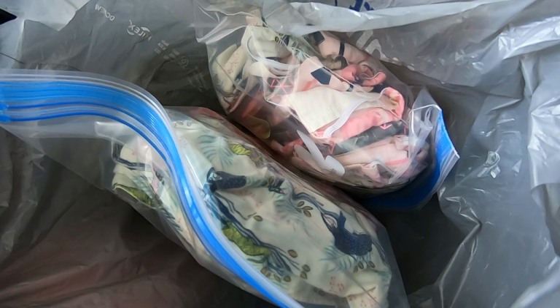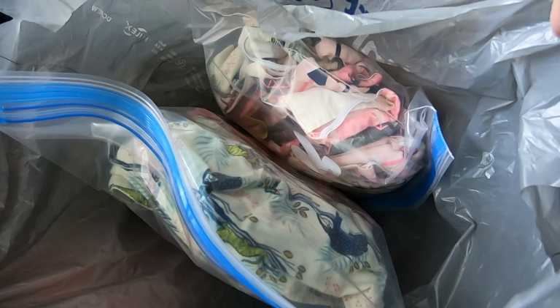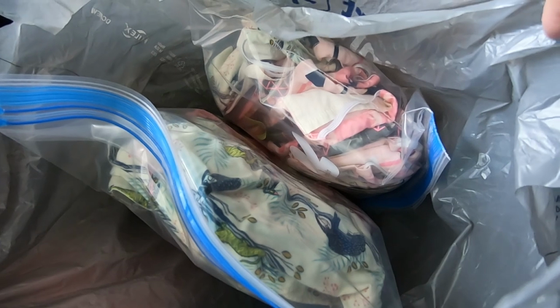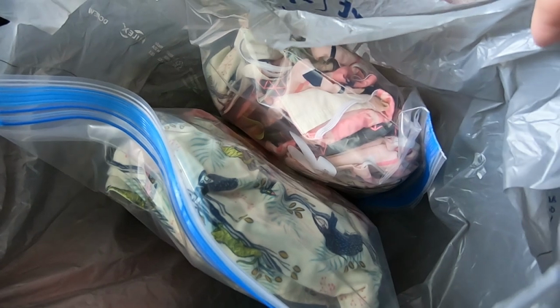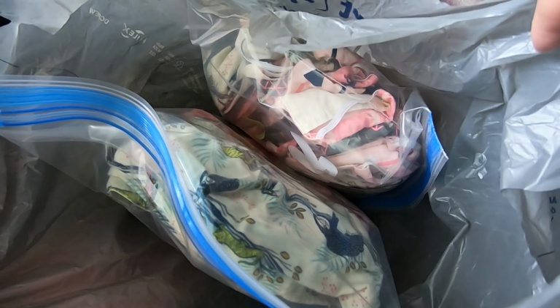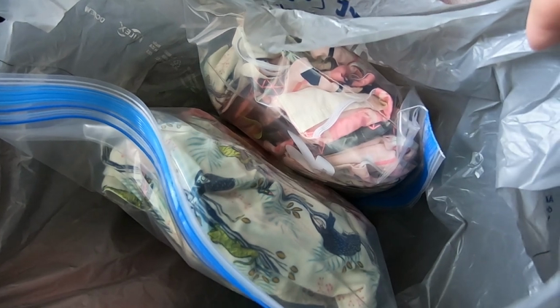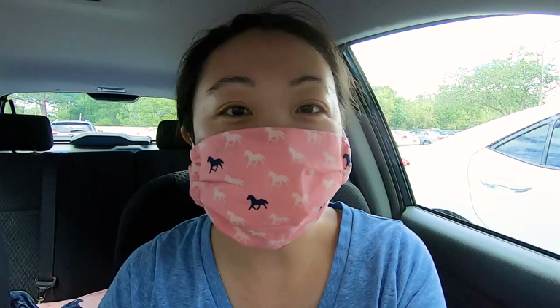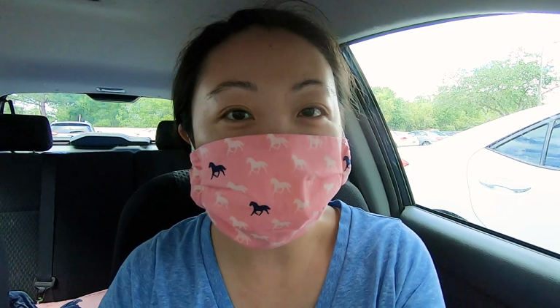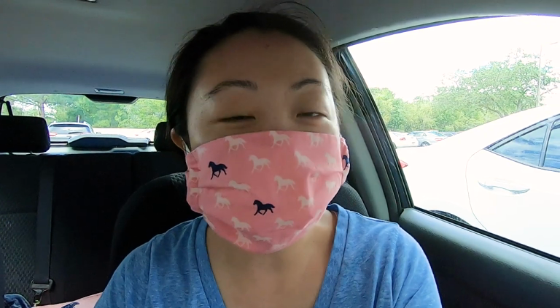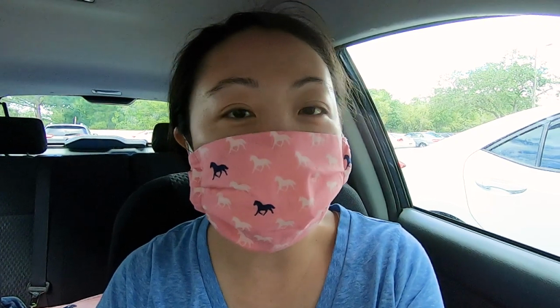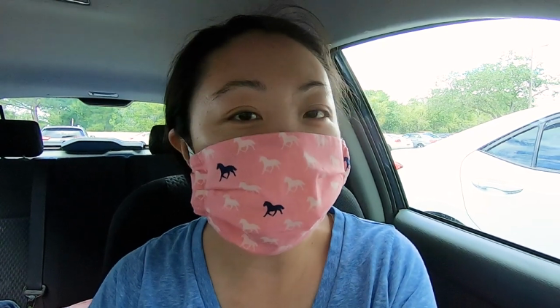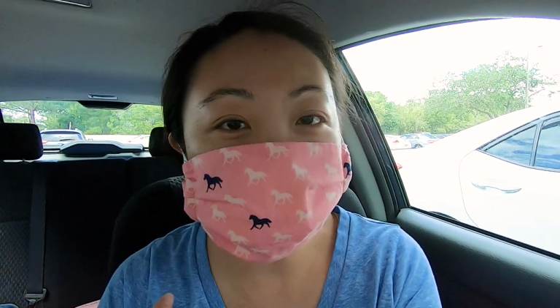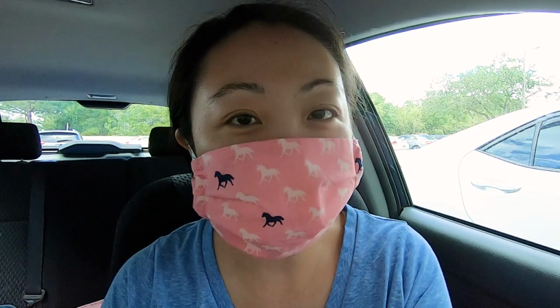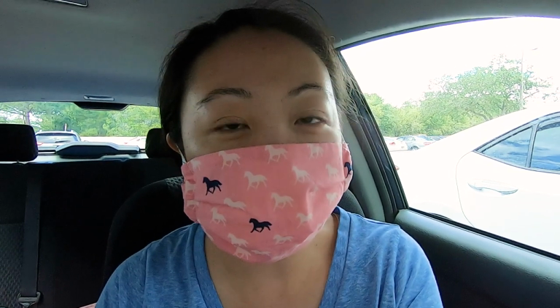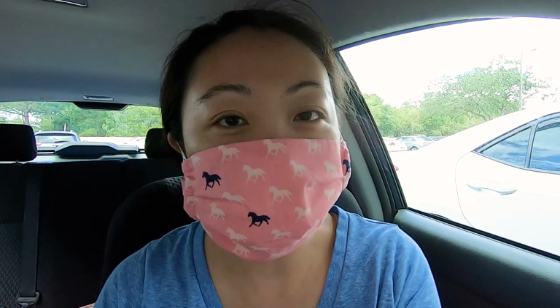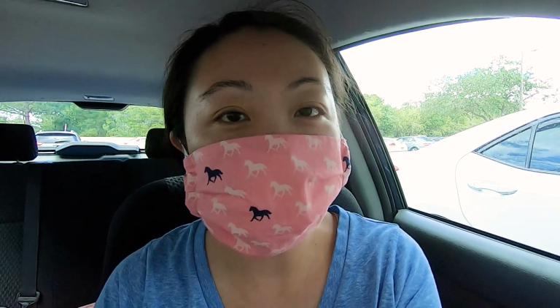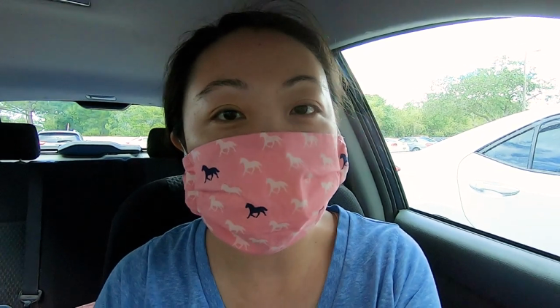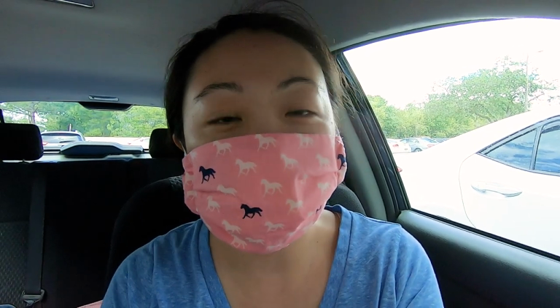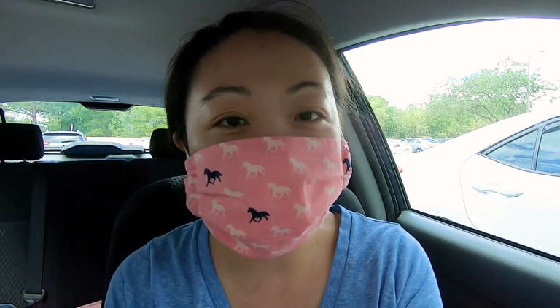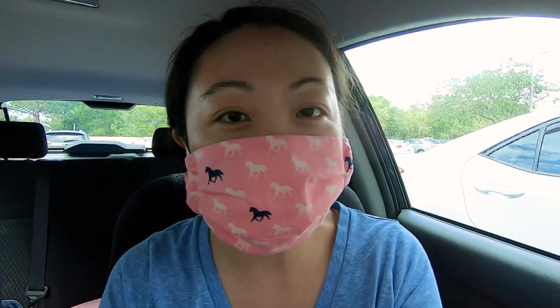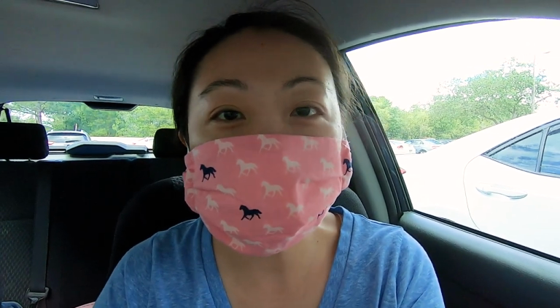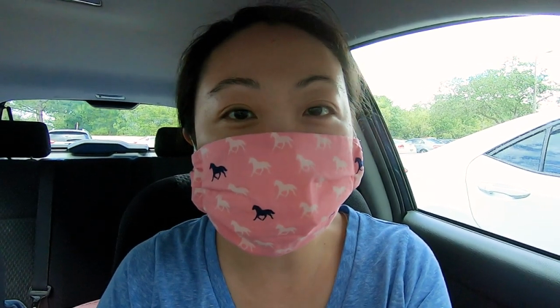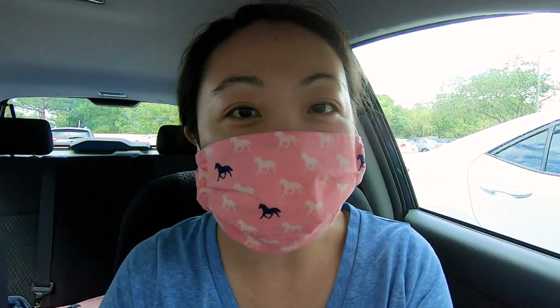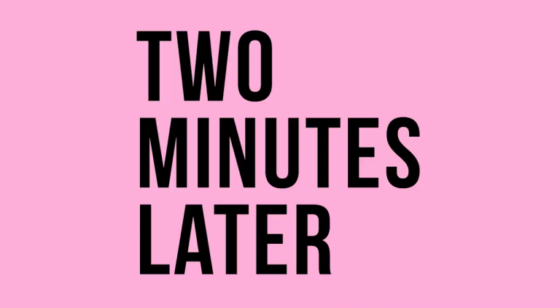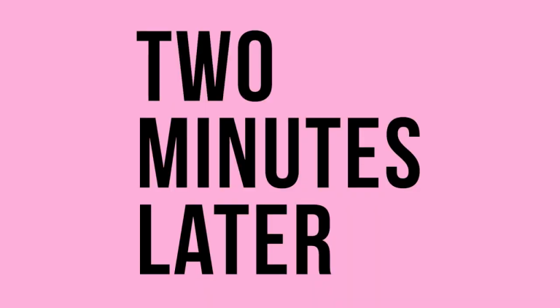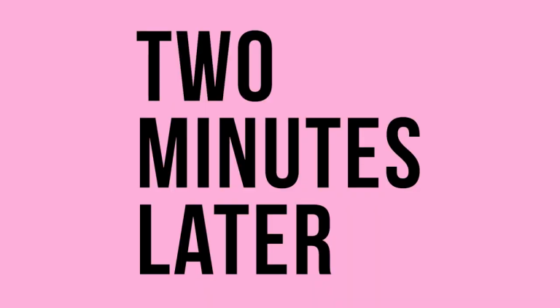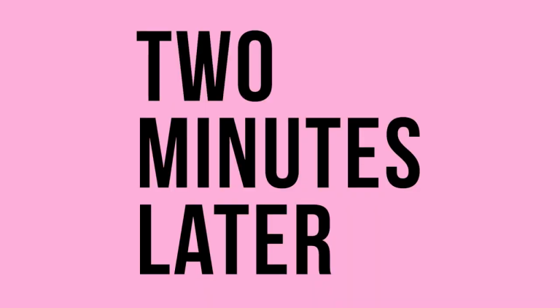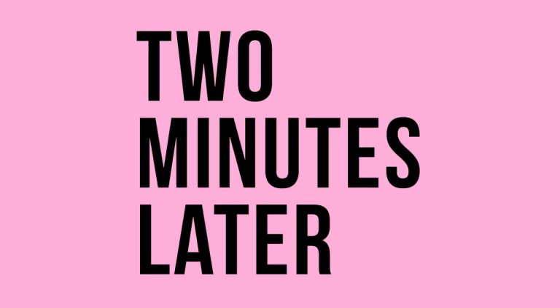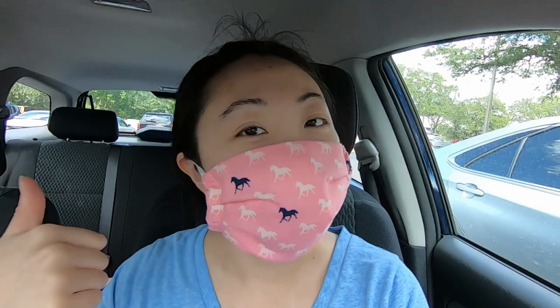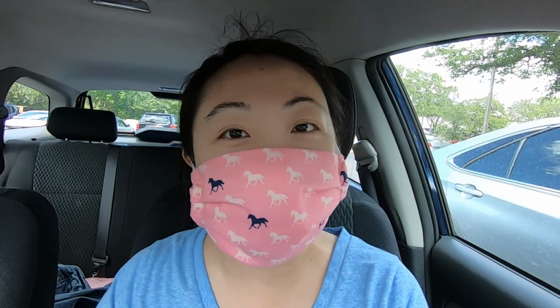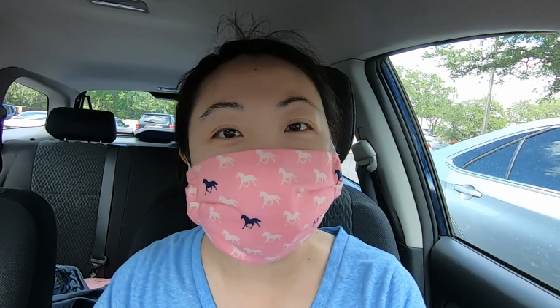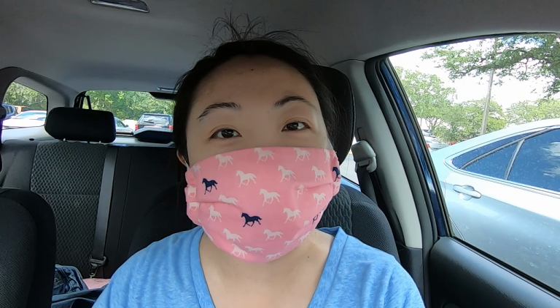All right, here we go. Just arrived. I've got my own face covering on and we're going to drop these masks off. Mission accomplished.